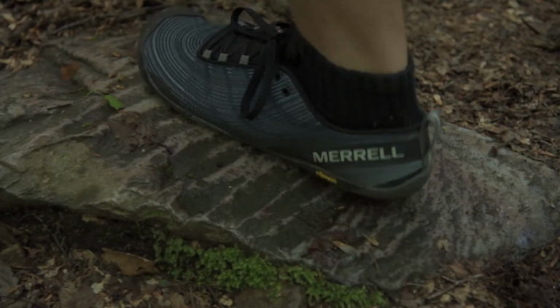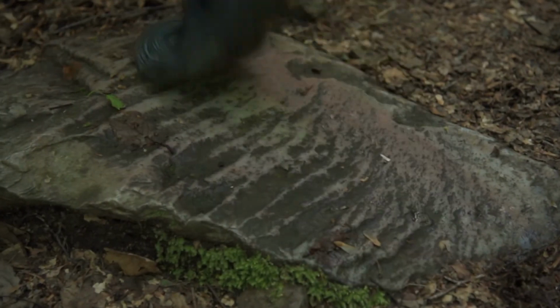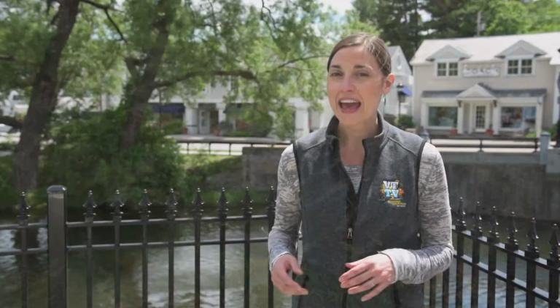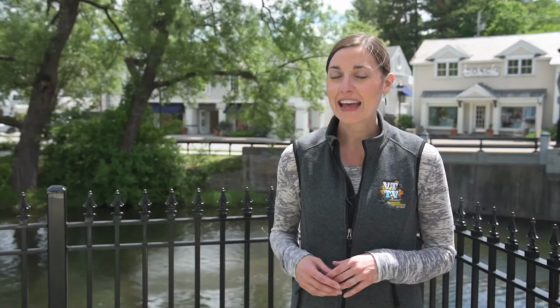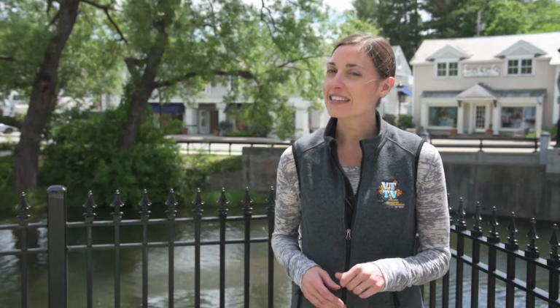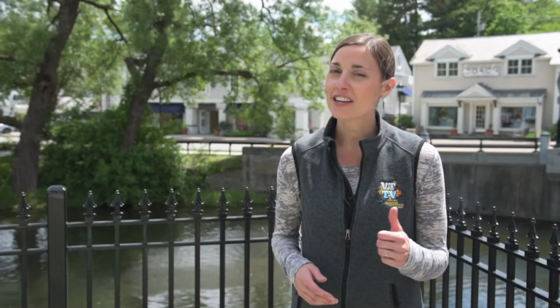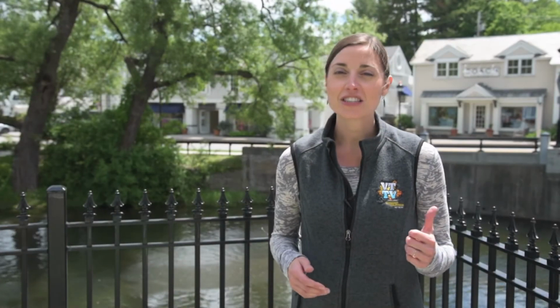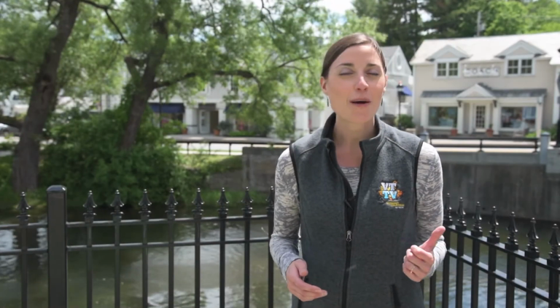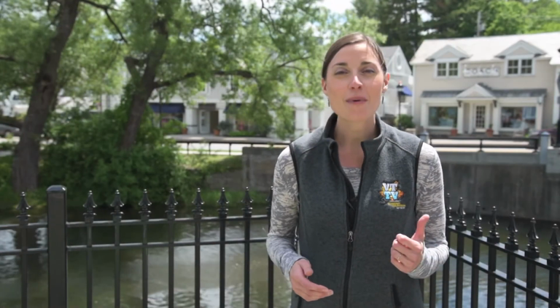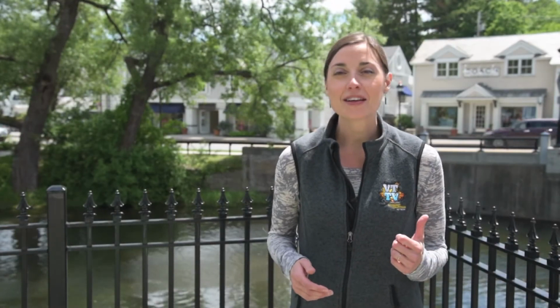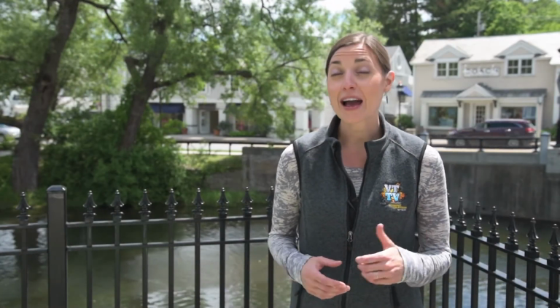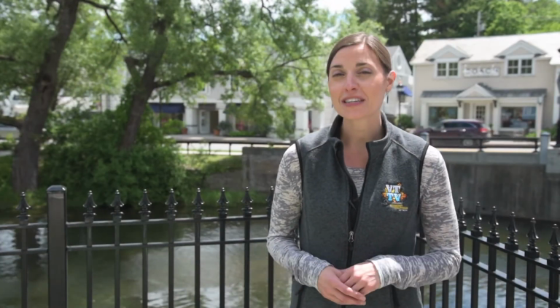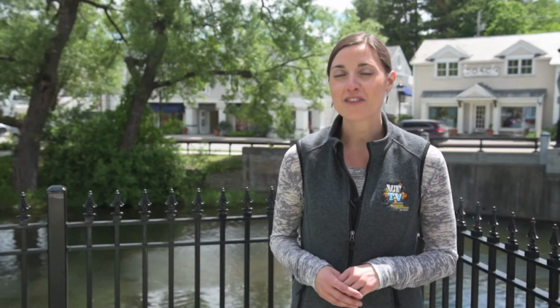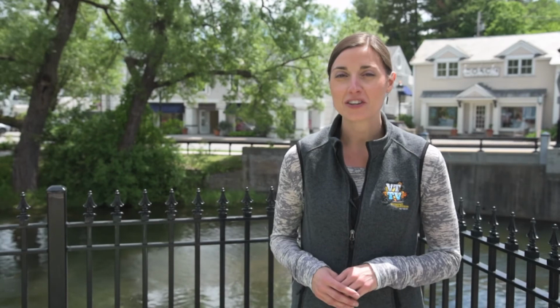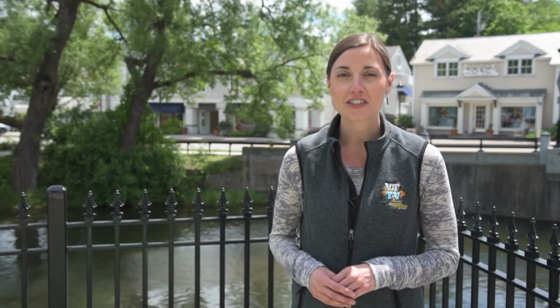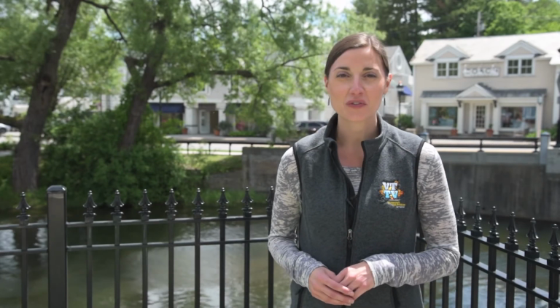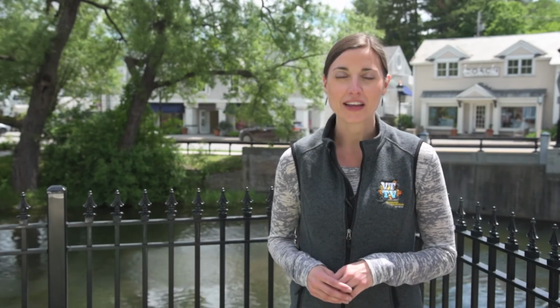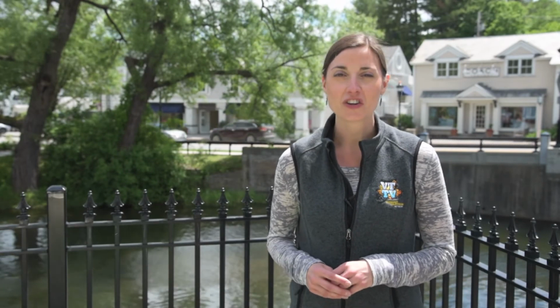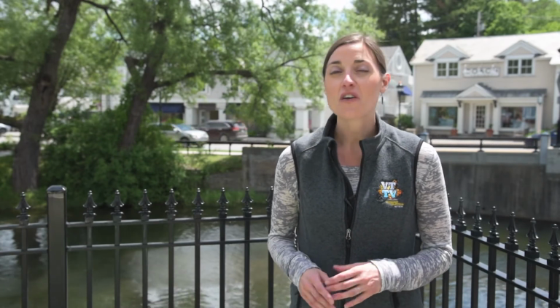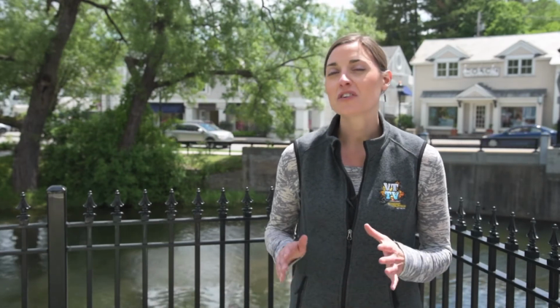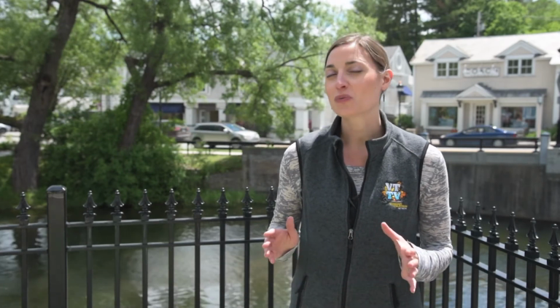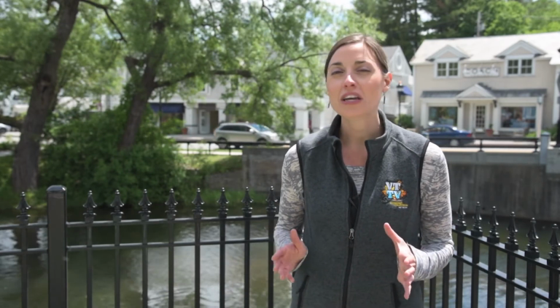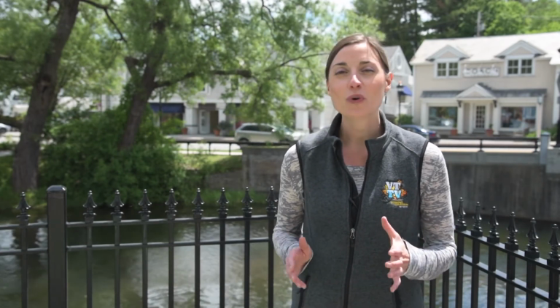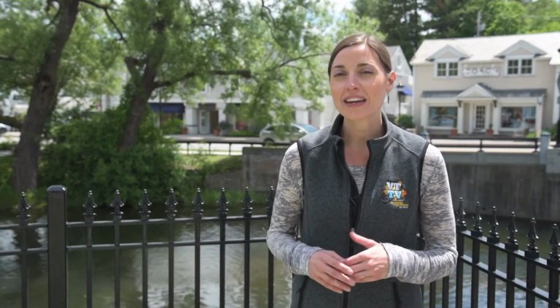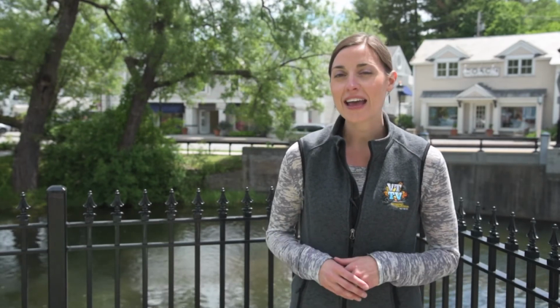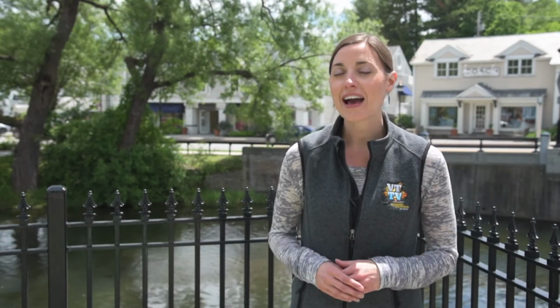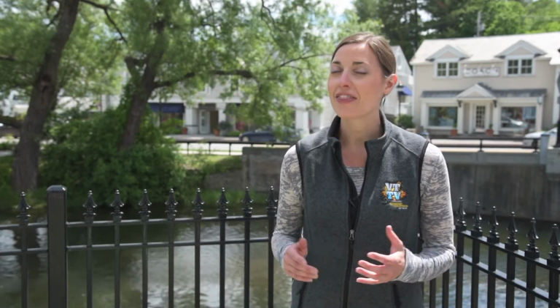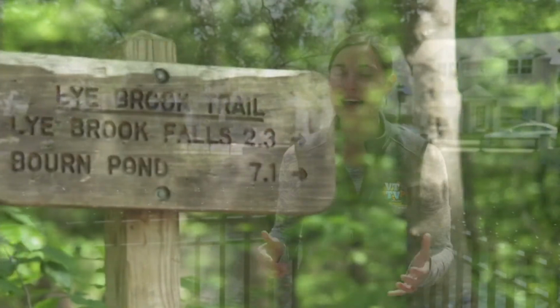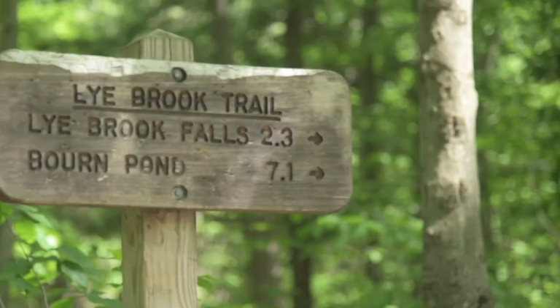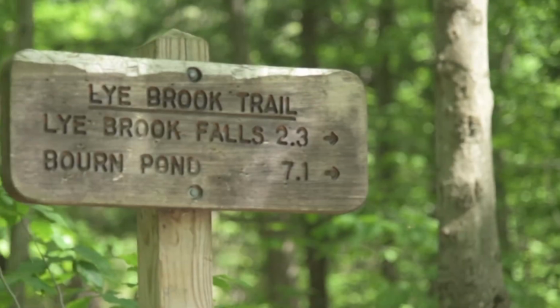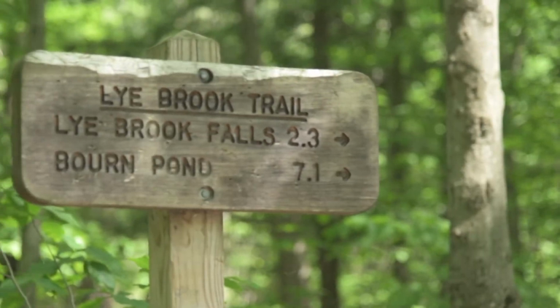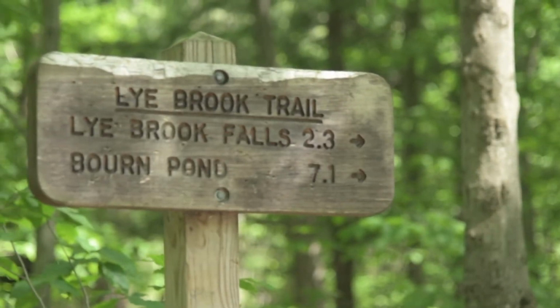So today, let's head just a couple miles outside of Manchester Village for a serene woodland hike on the Lye Brook Falls Trail.